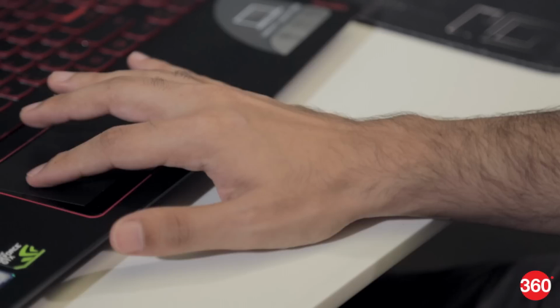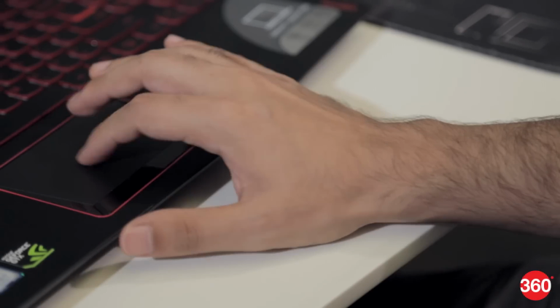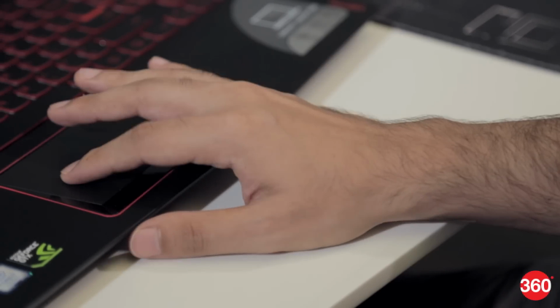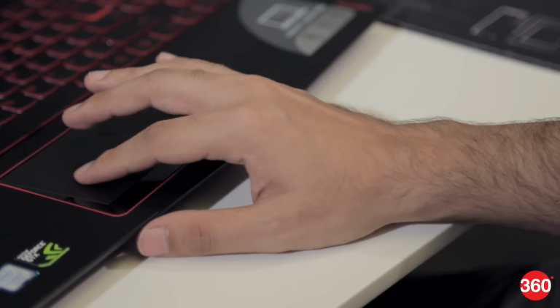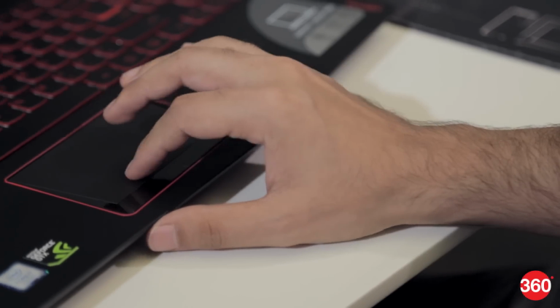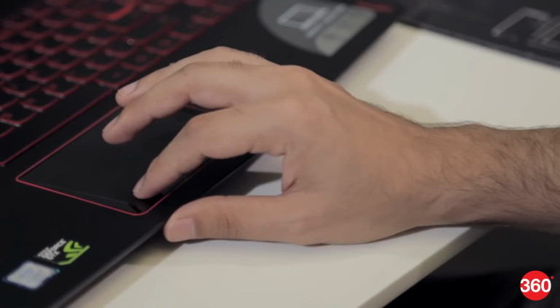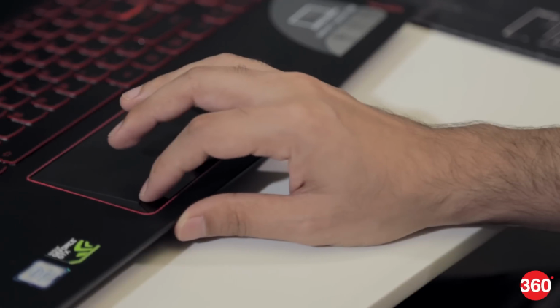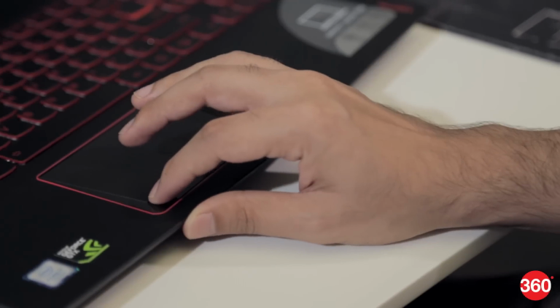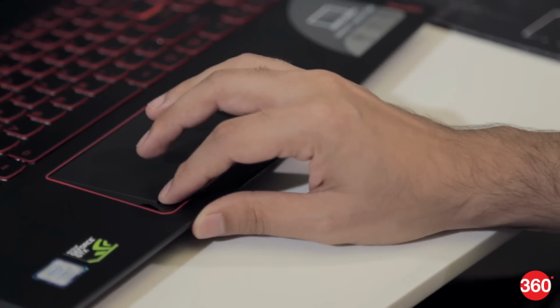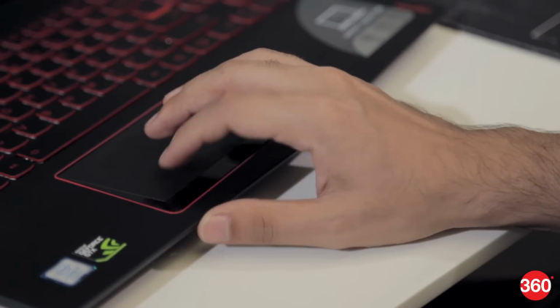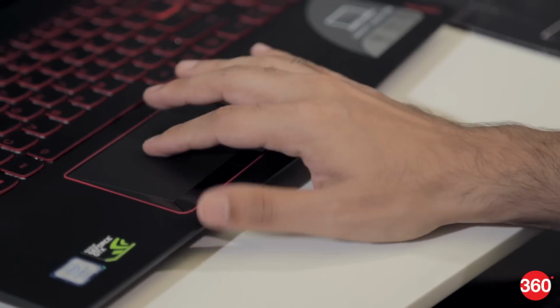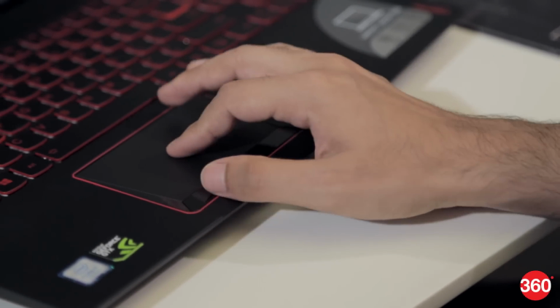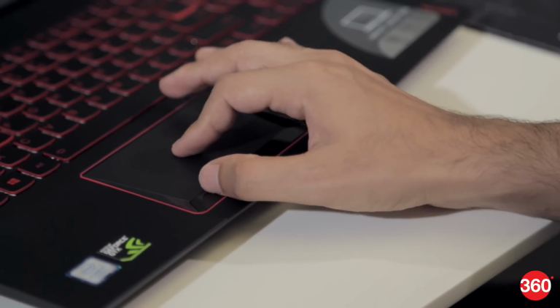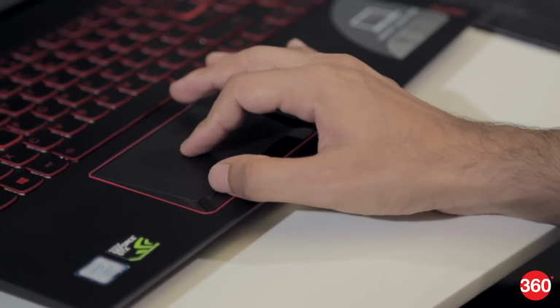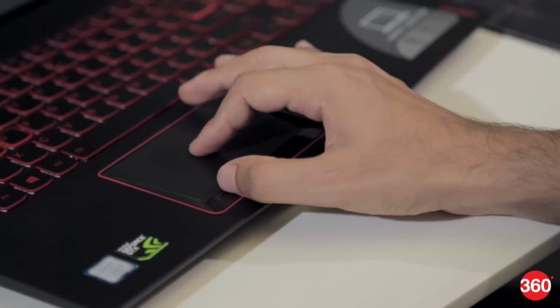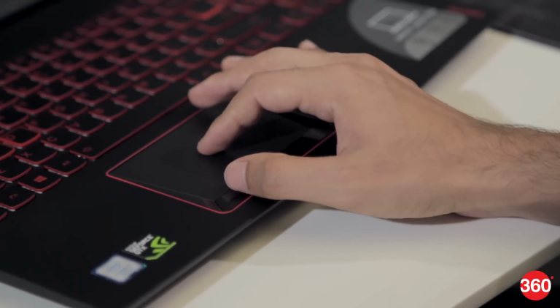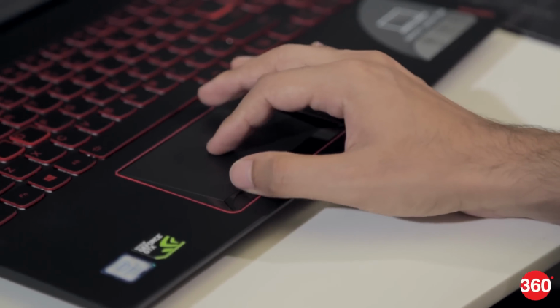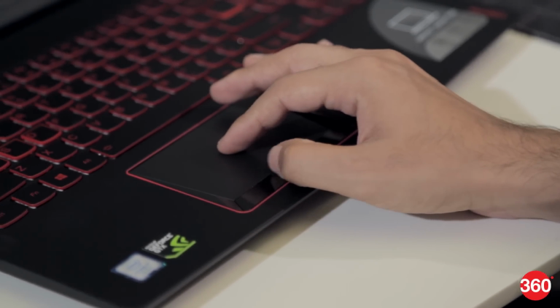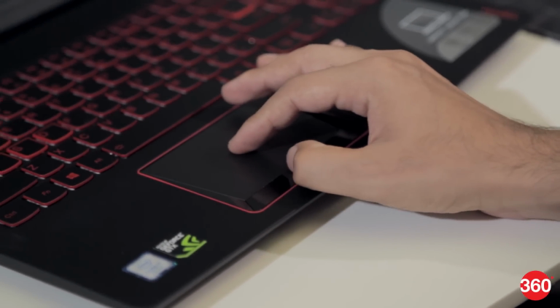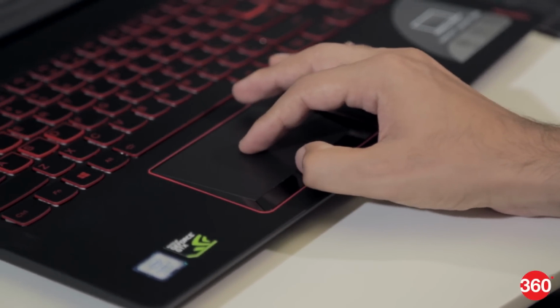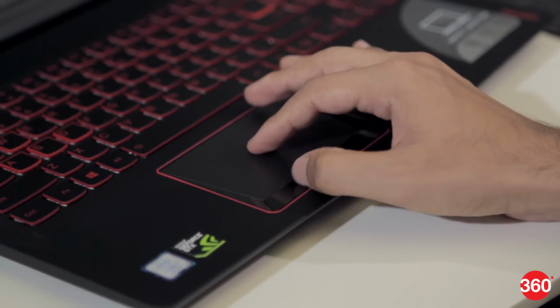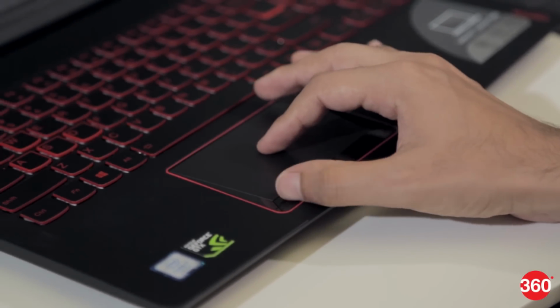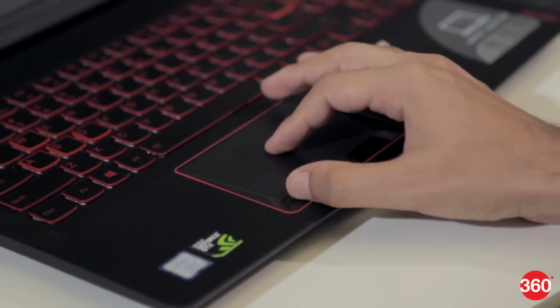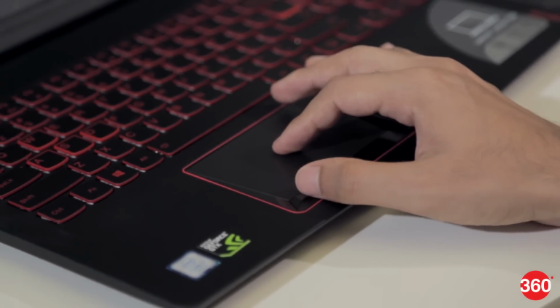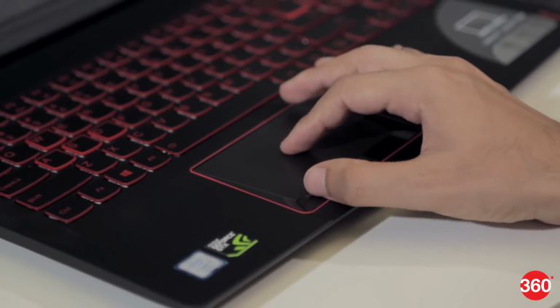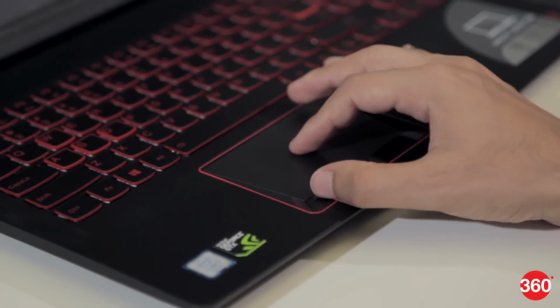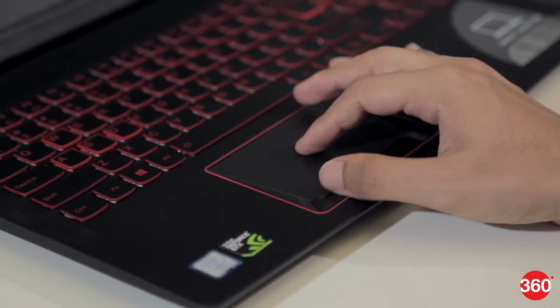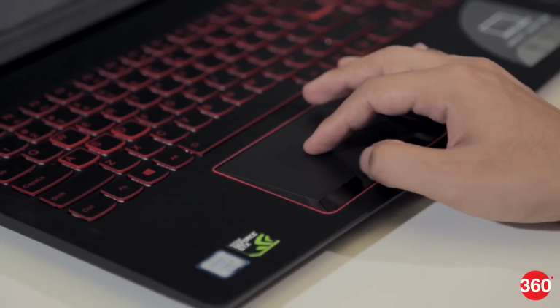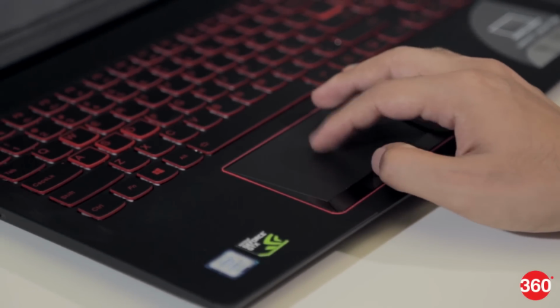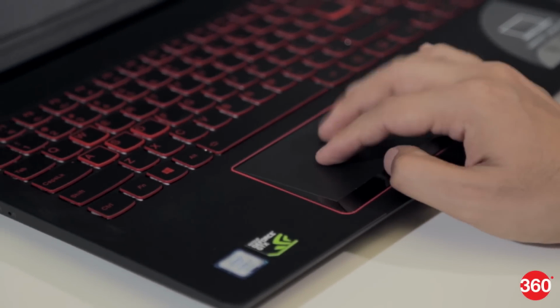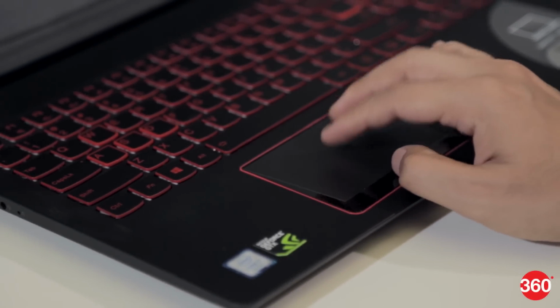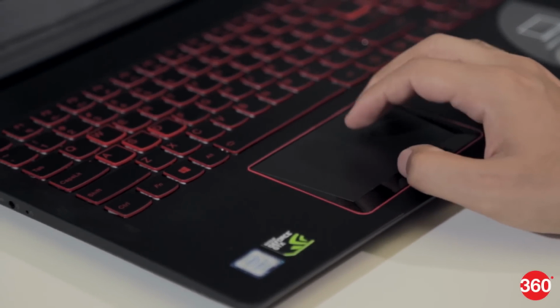The trackpad is relatively large, but the trapezoidal design is more about looks than functionality. The buttons are sunken and a bit difficult to press.